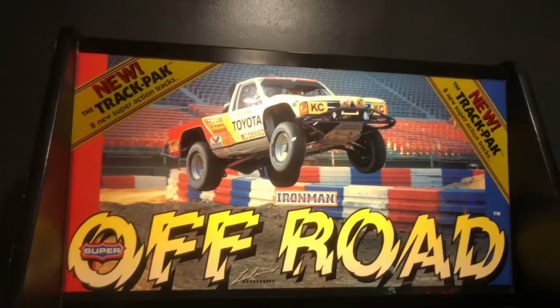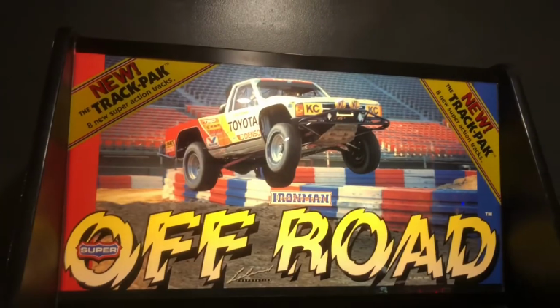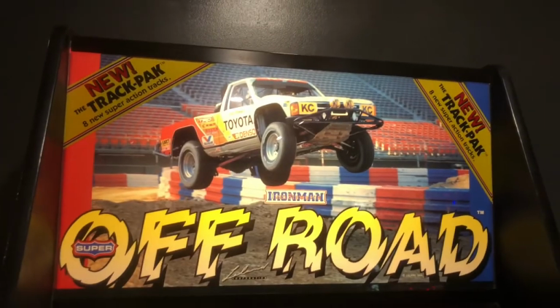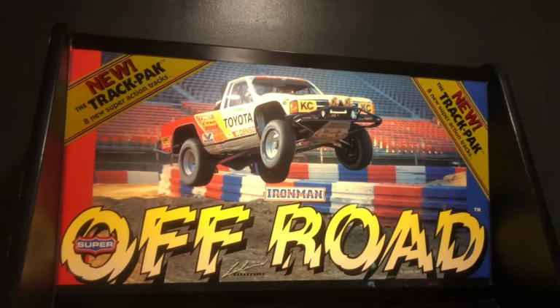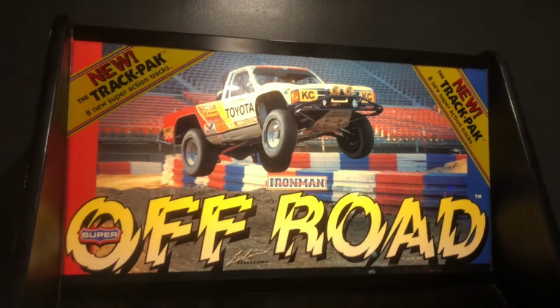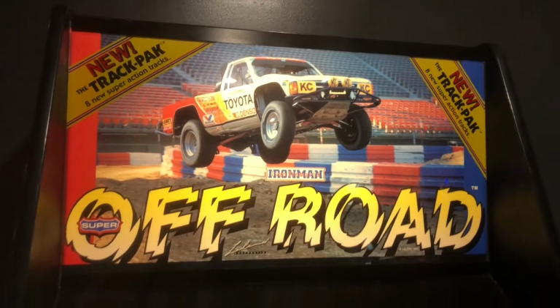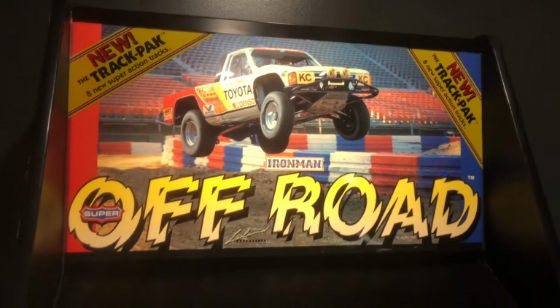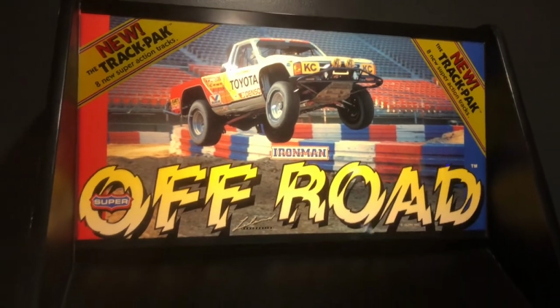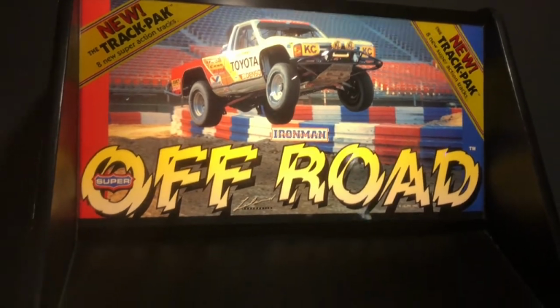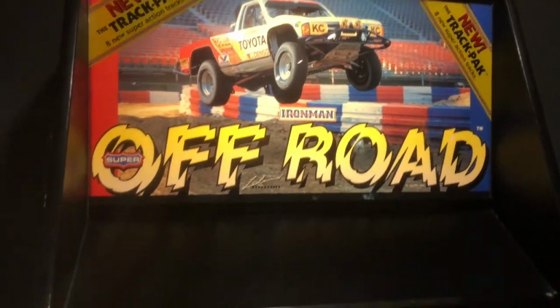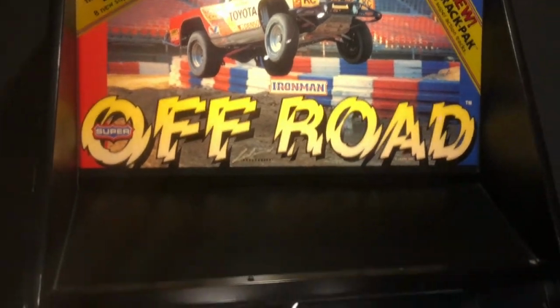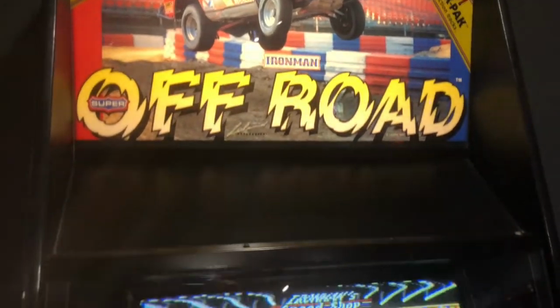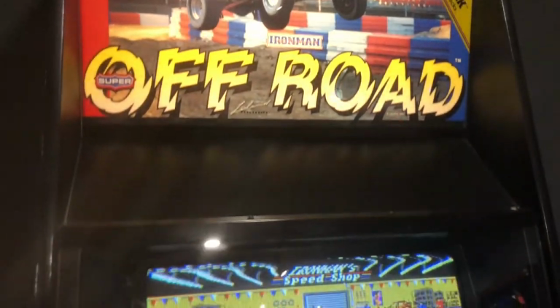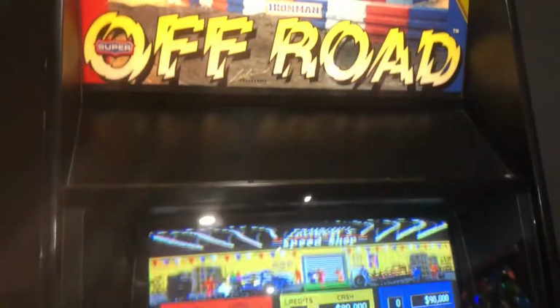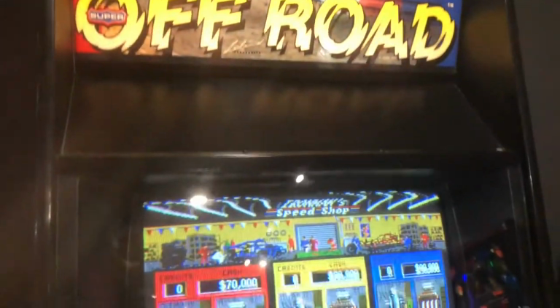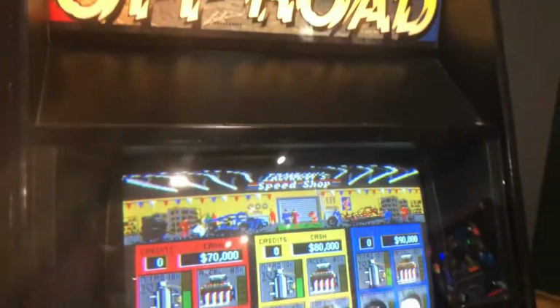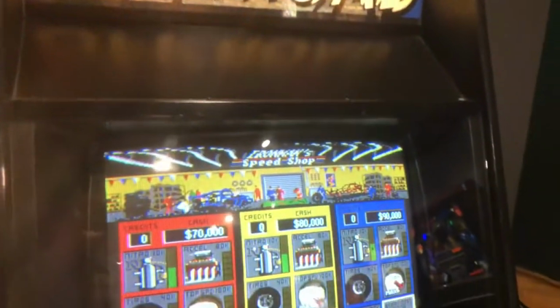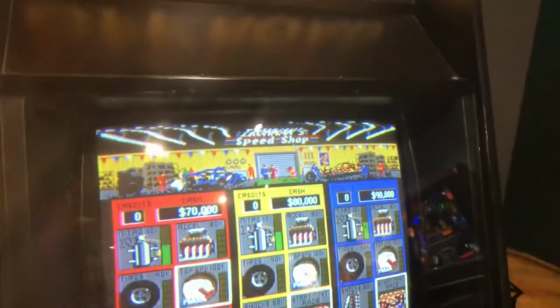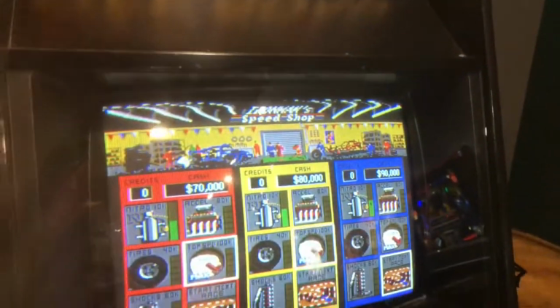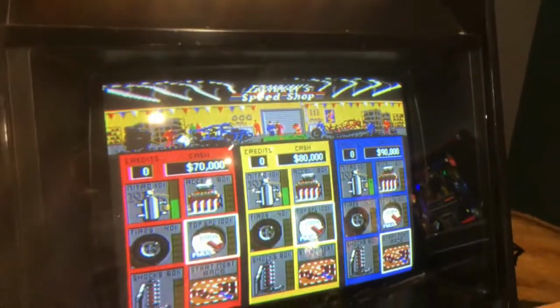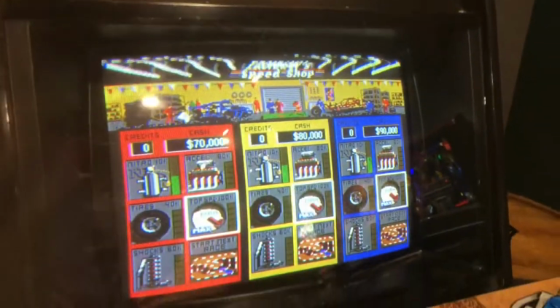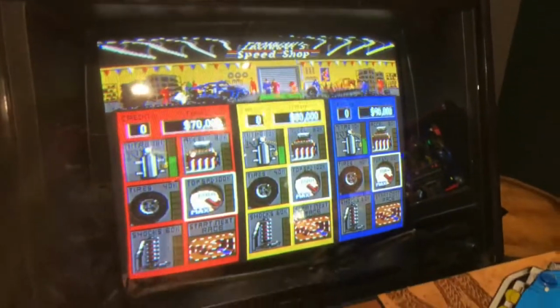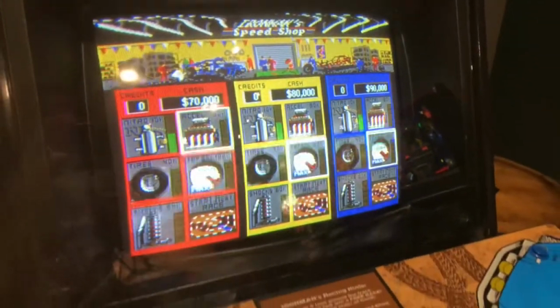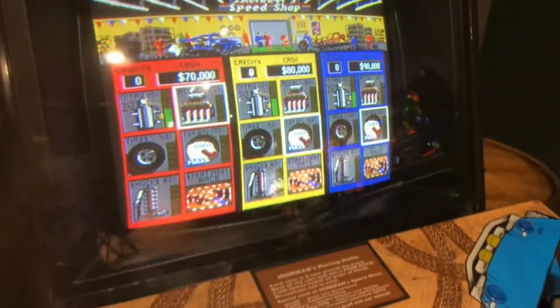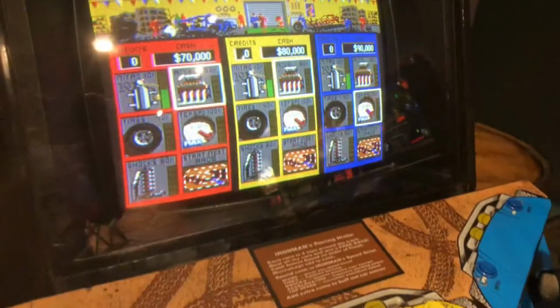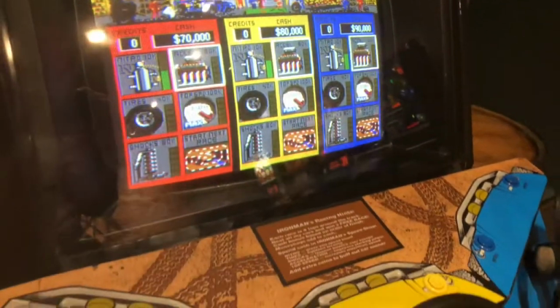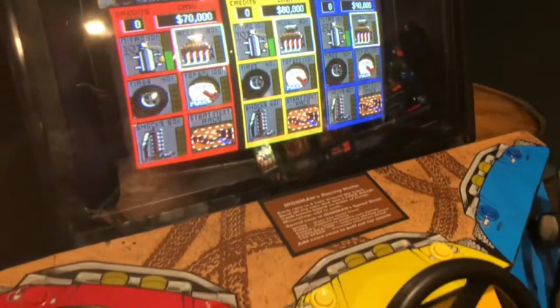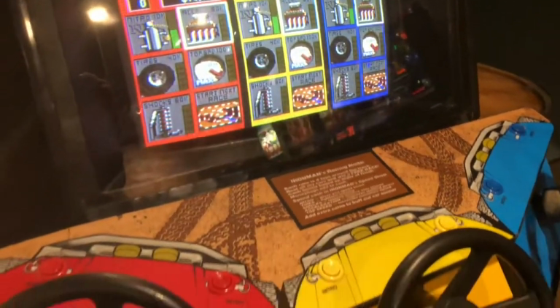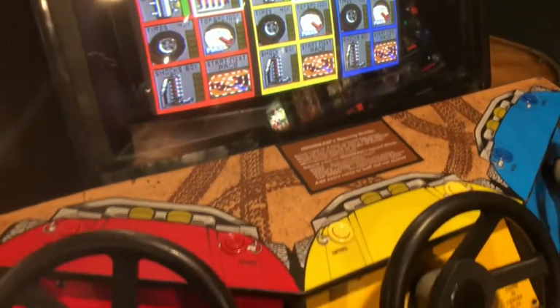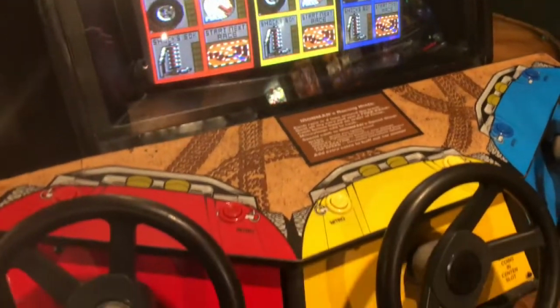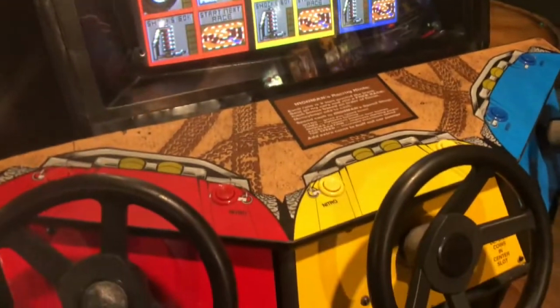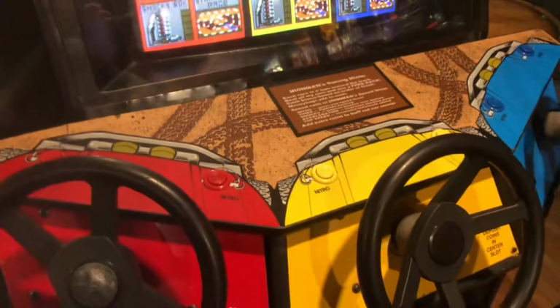Here is a 3-player off-road game. Did anyone else burn through their nitros at the beginning of the race like I did?